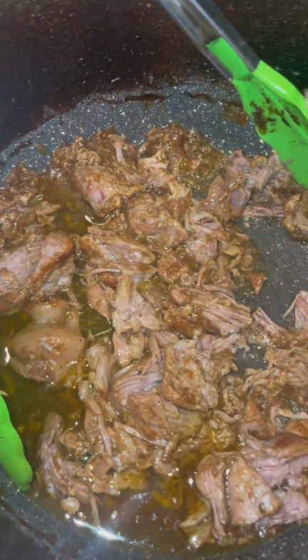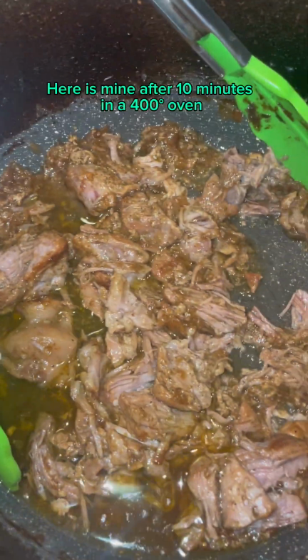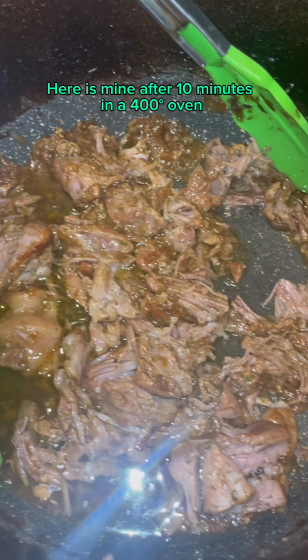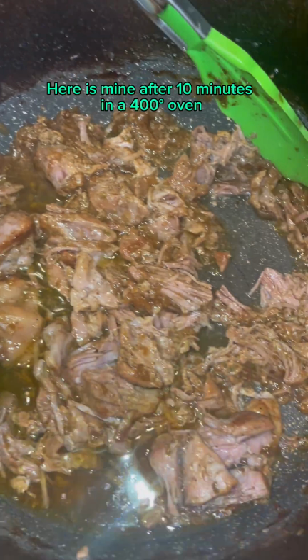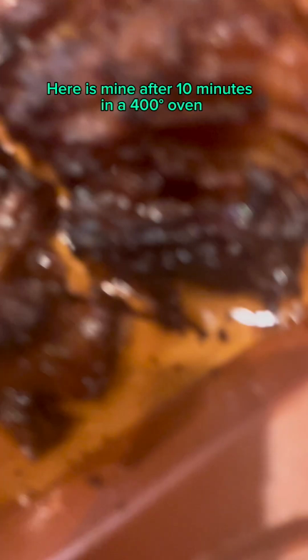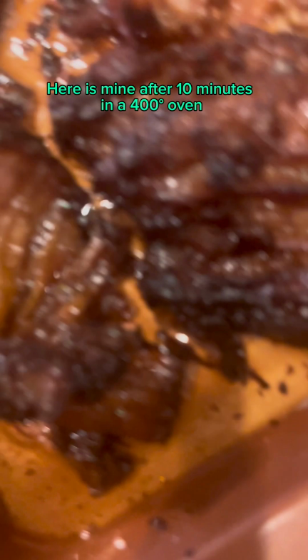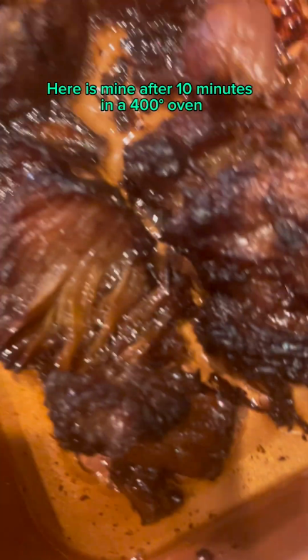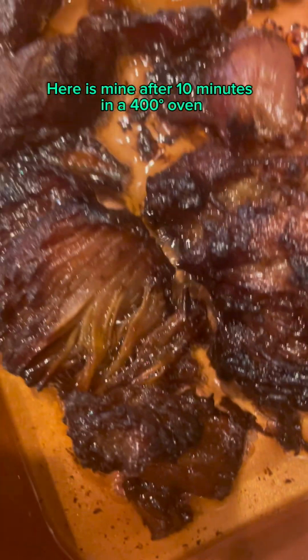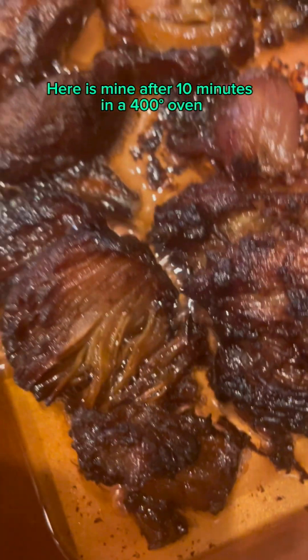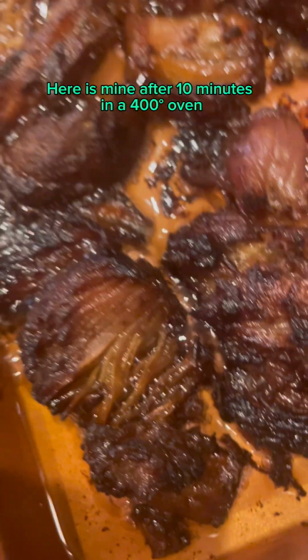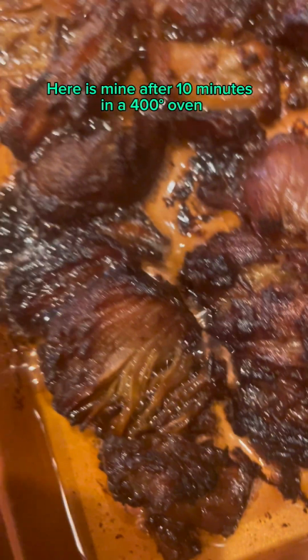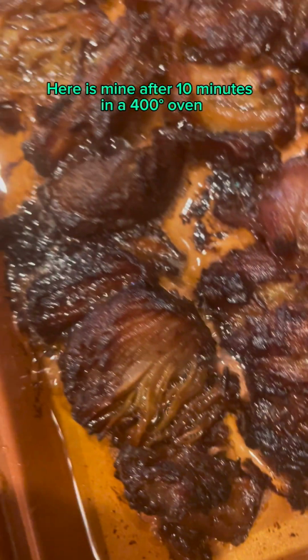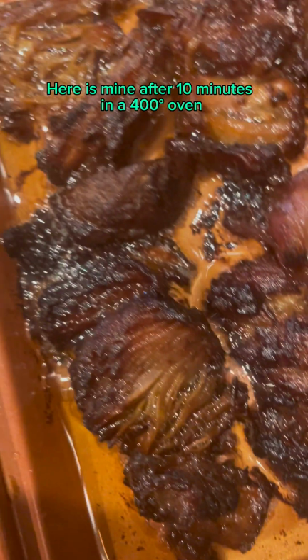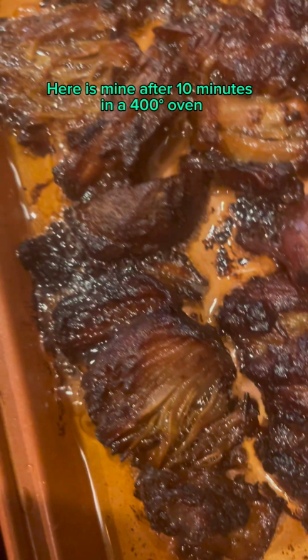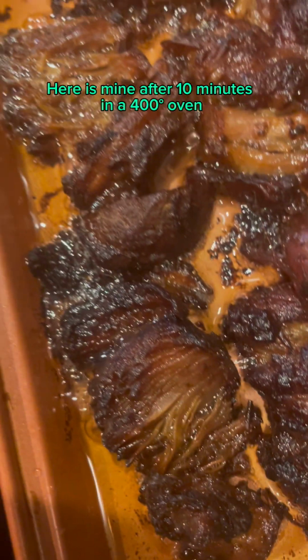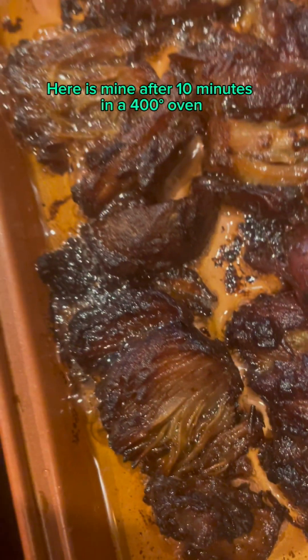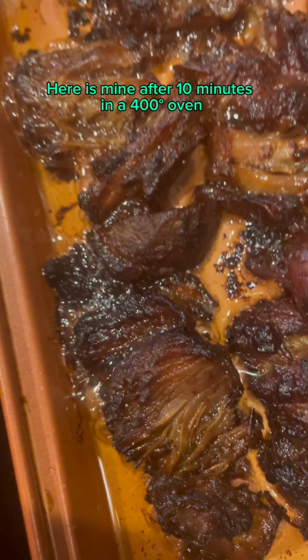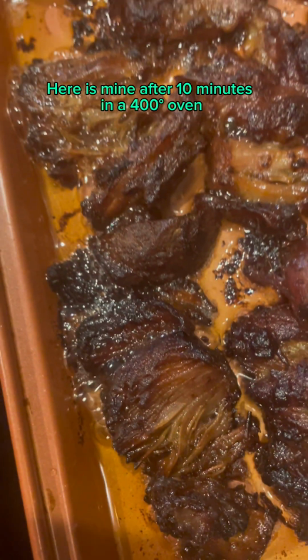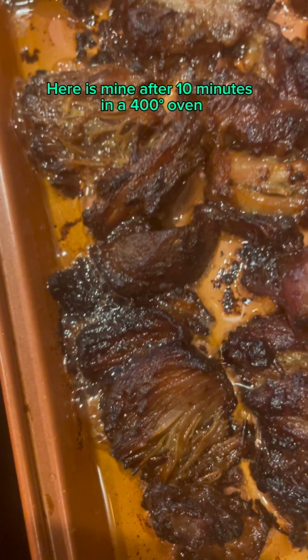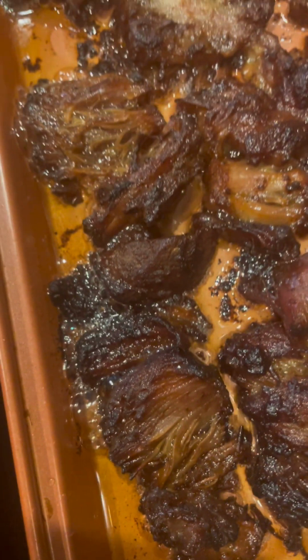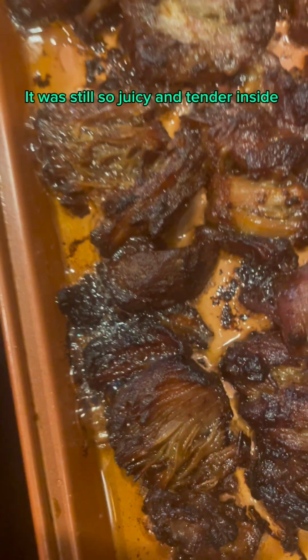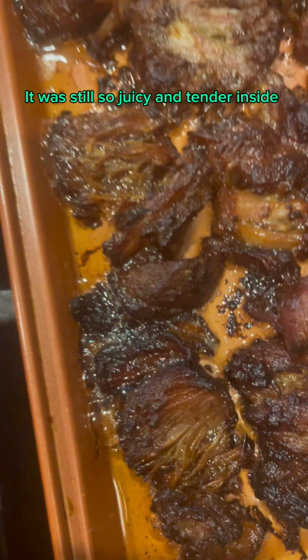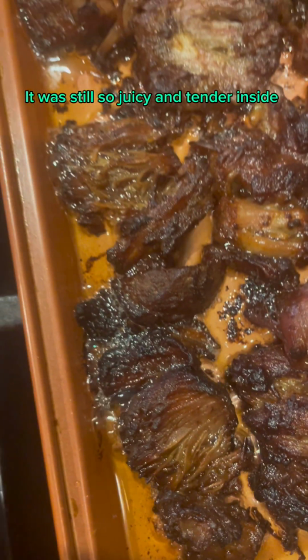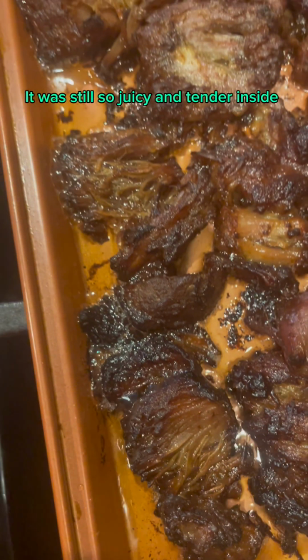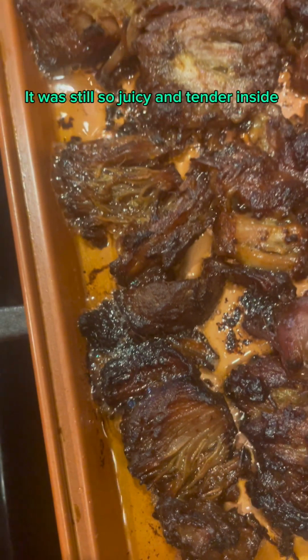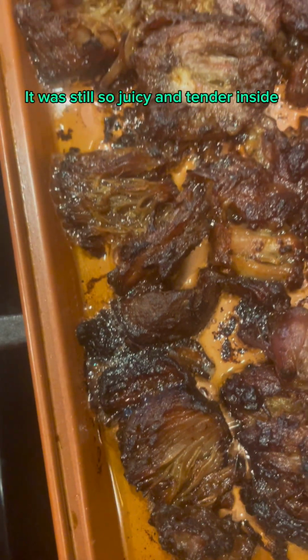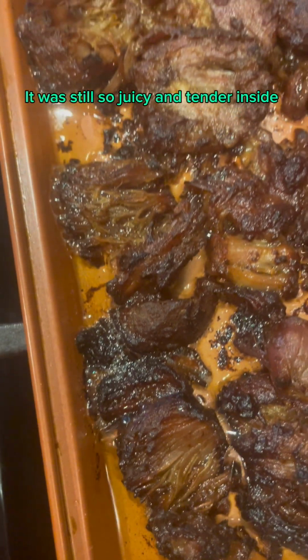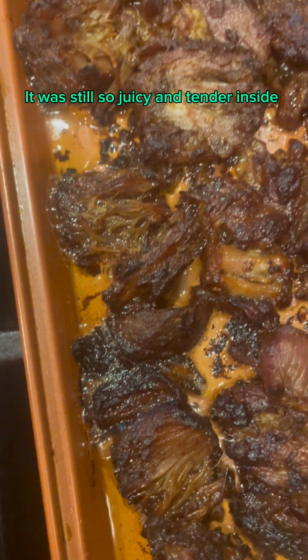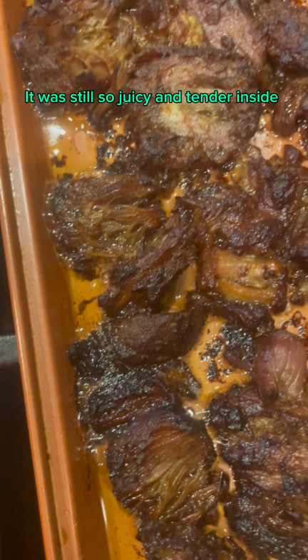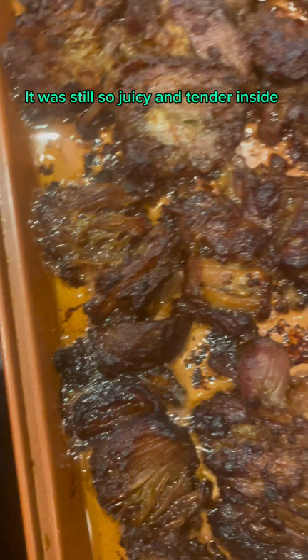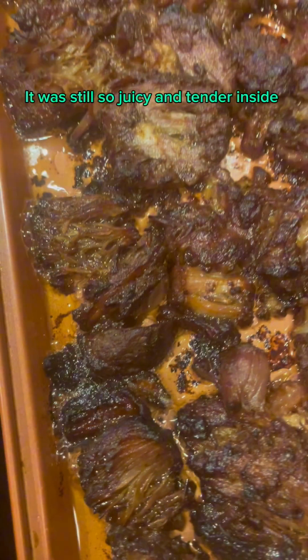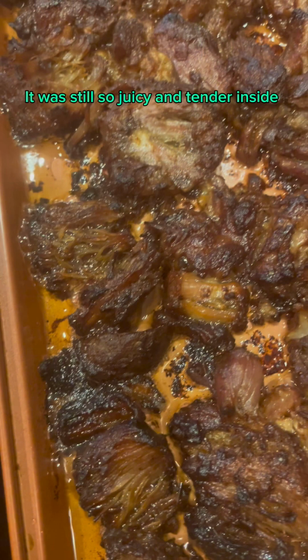Here is mine after 10 minutes in a 400°F oven. It was still so juicy and tender inside.